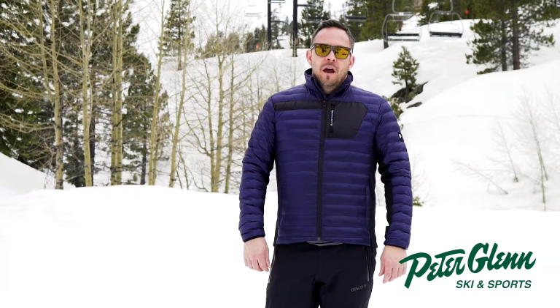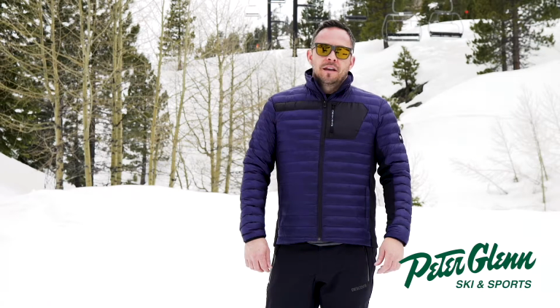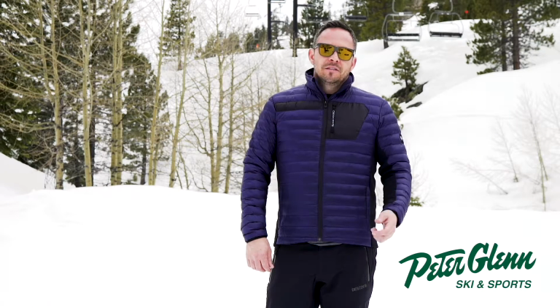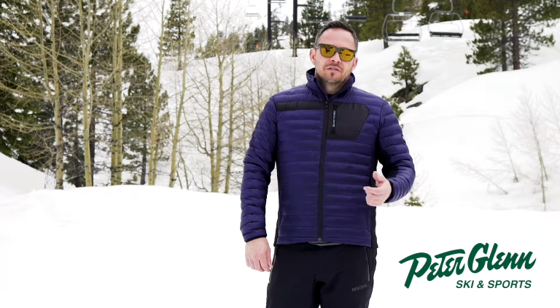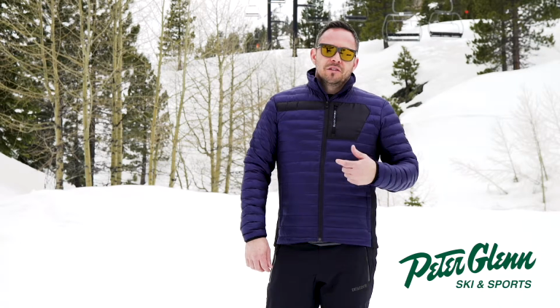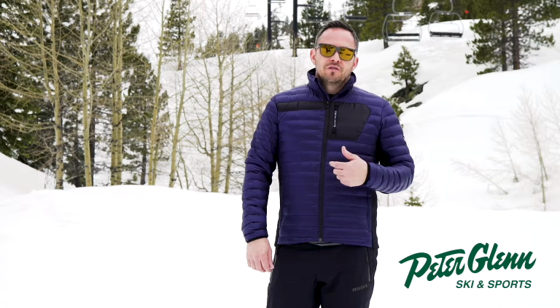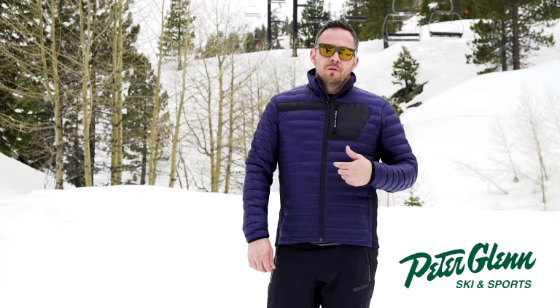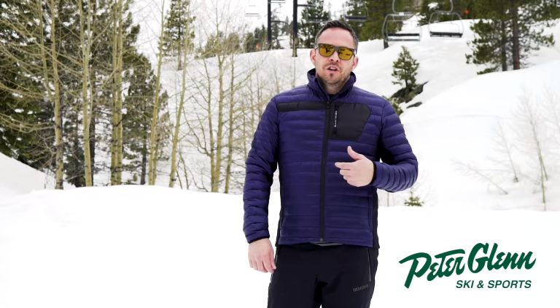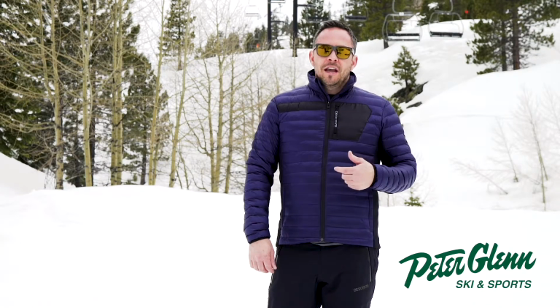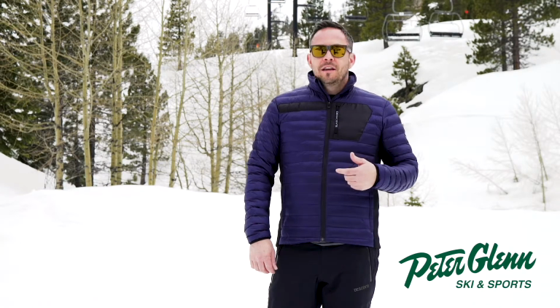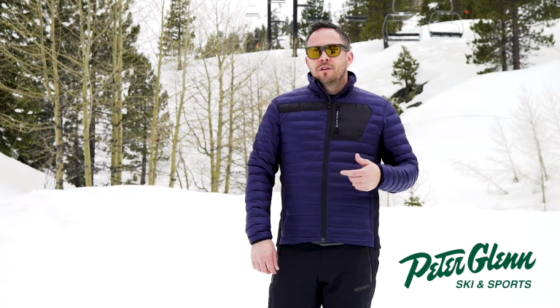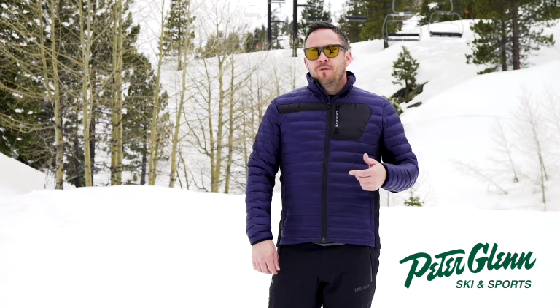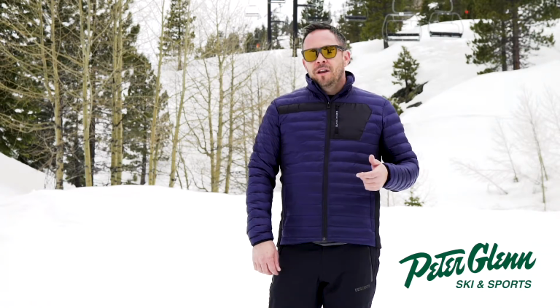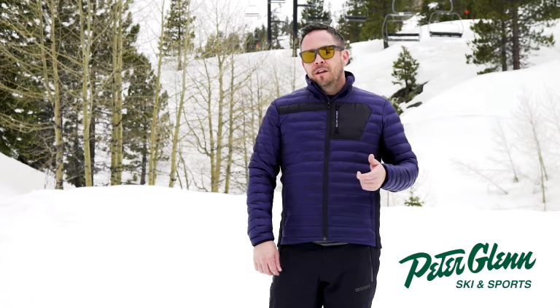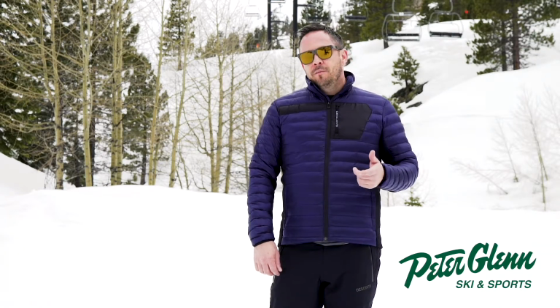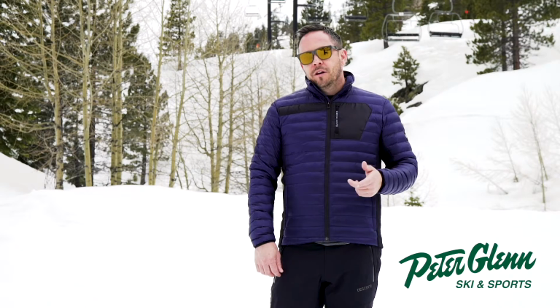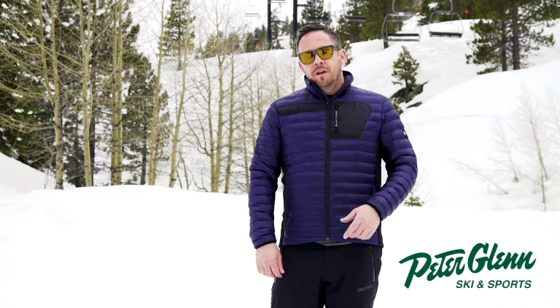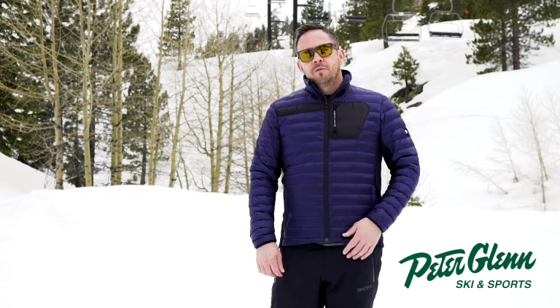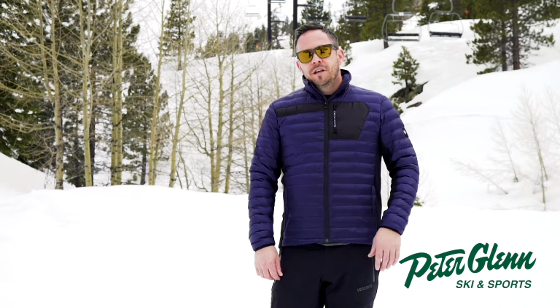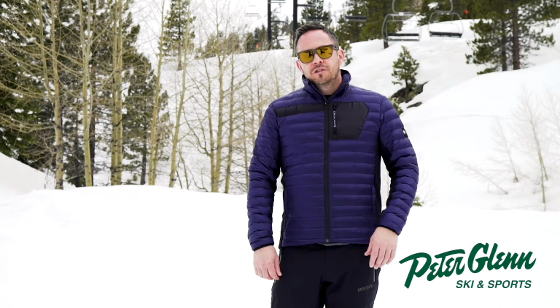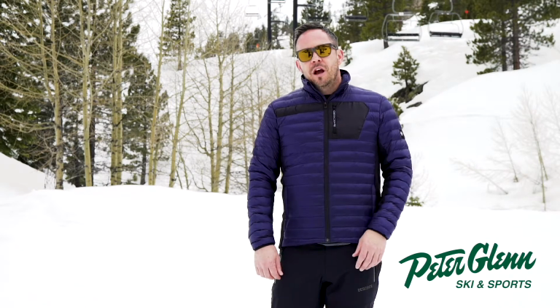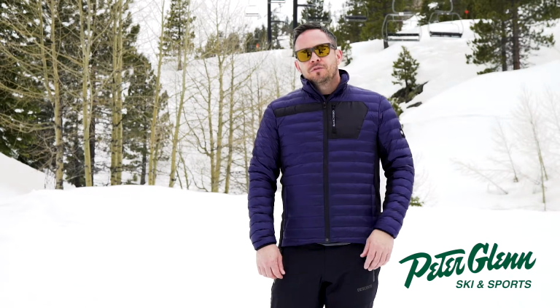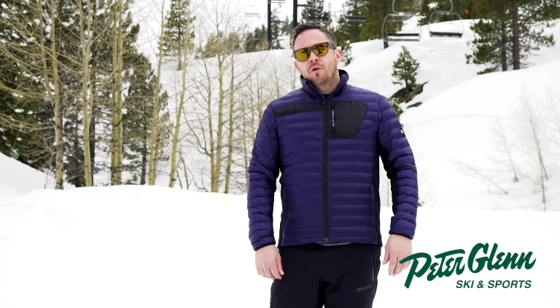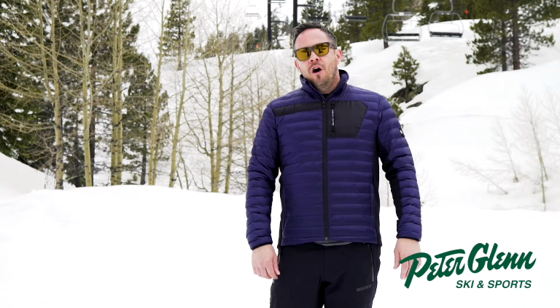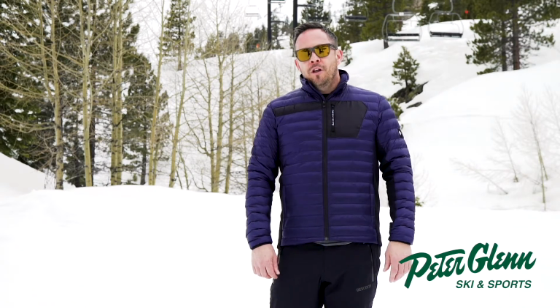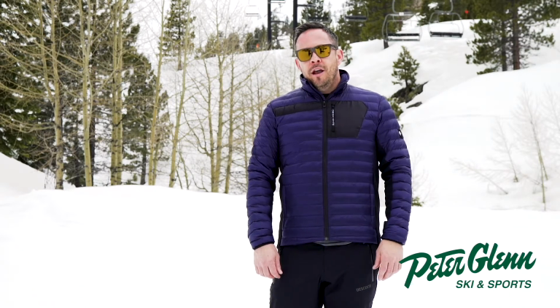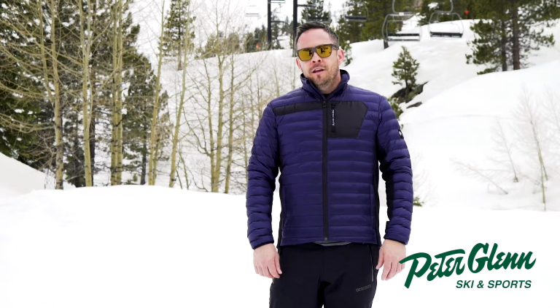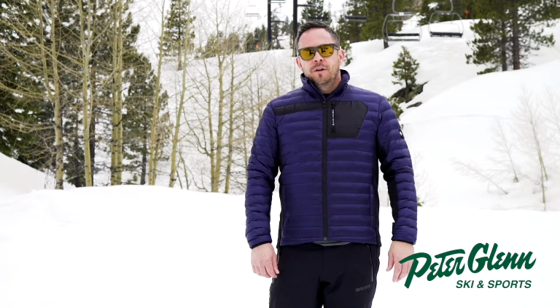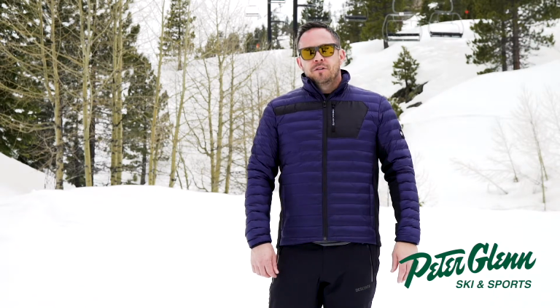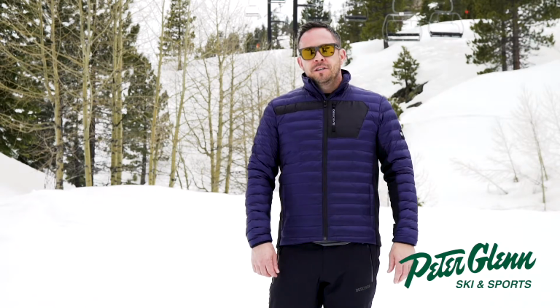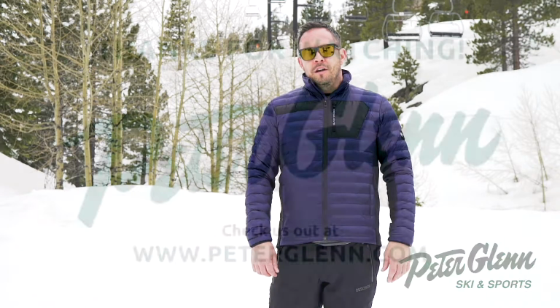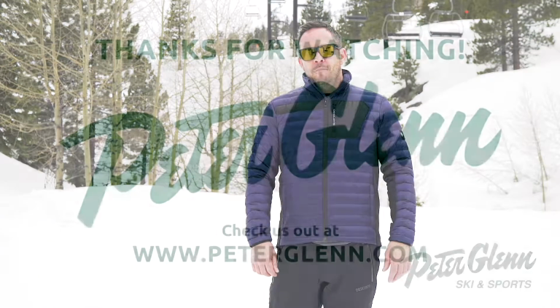Again, this is the Storm Jacket. You can find it in Peter Glenn retail shops or online at peterglenn.com.